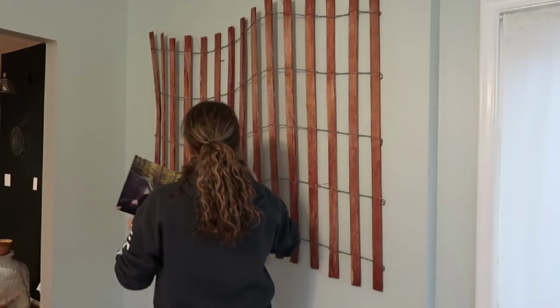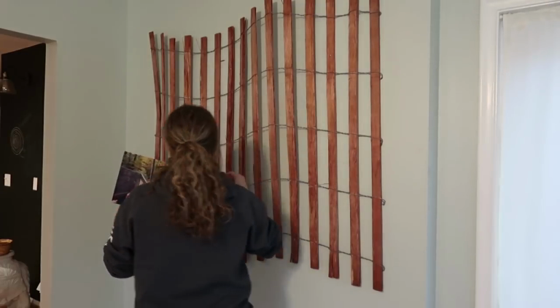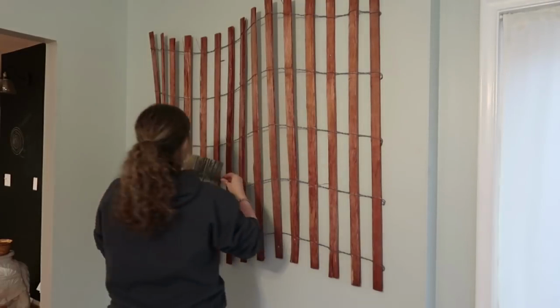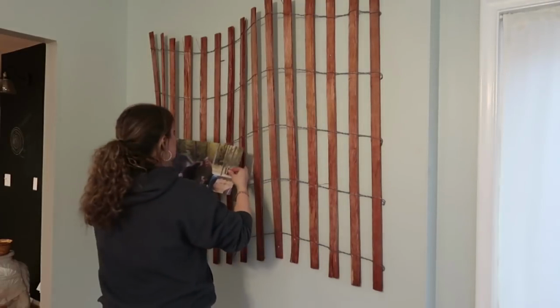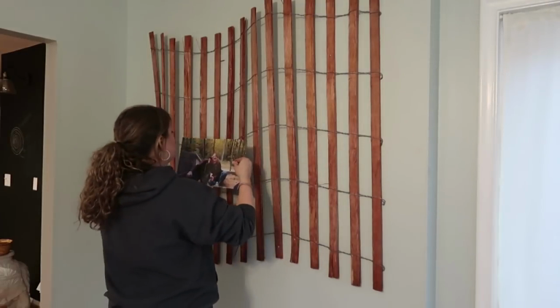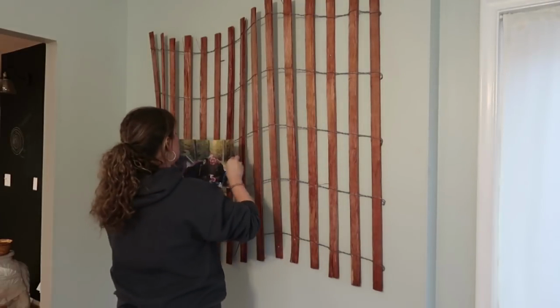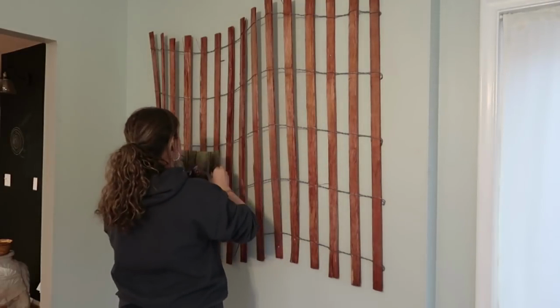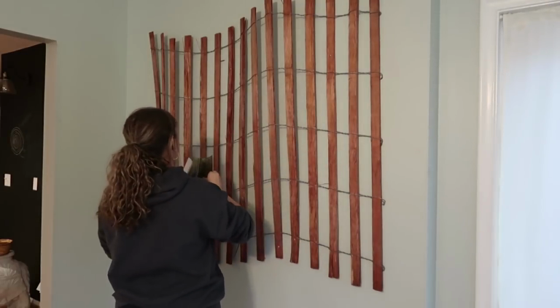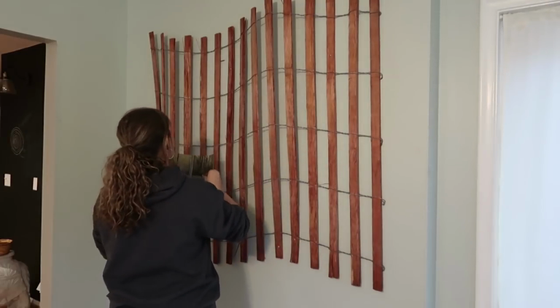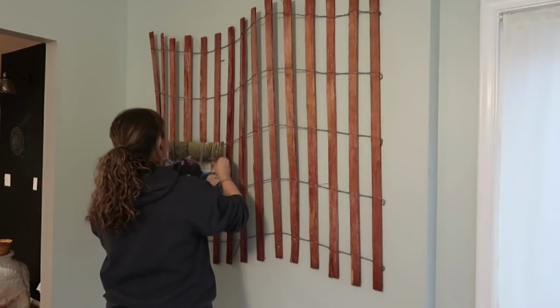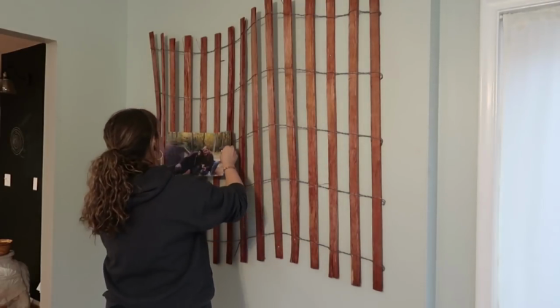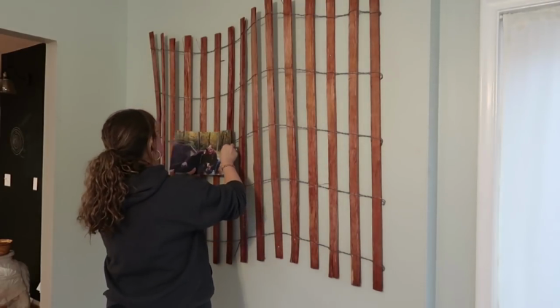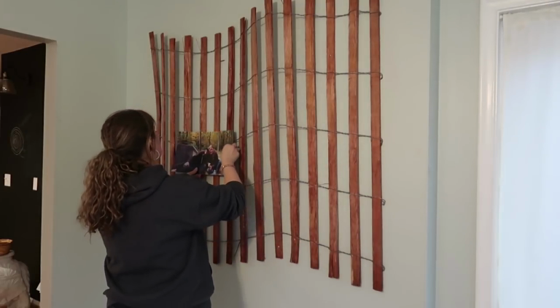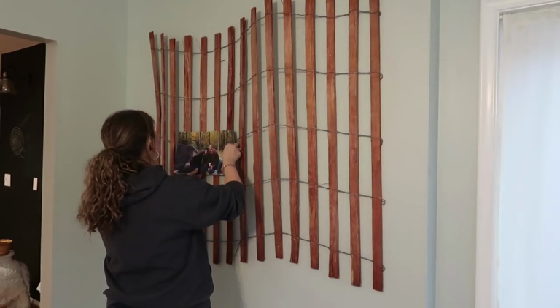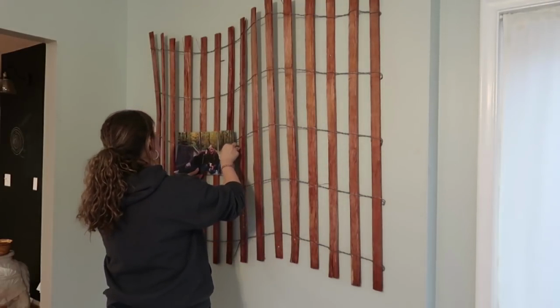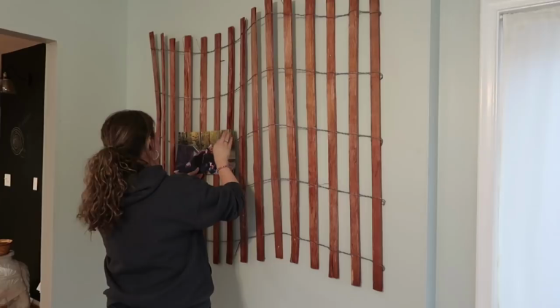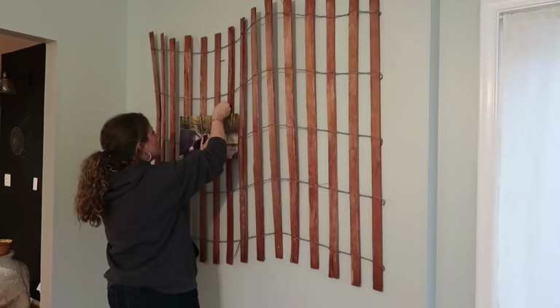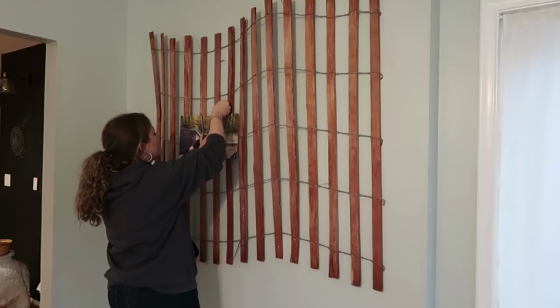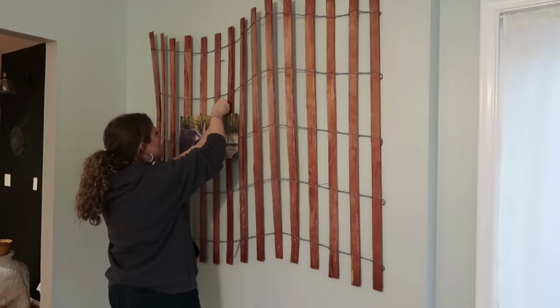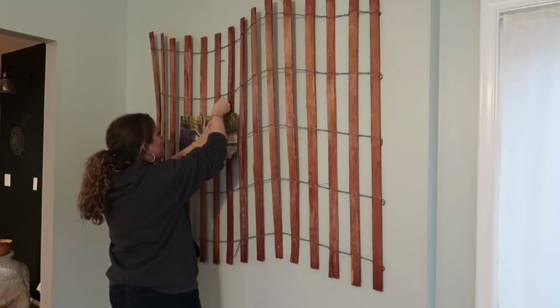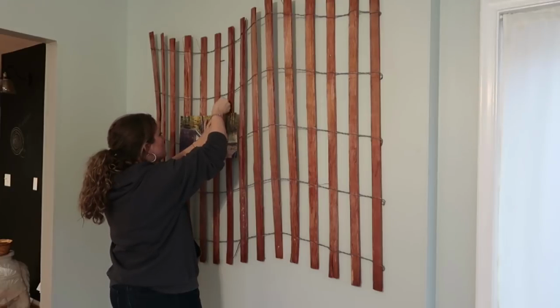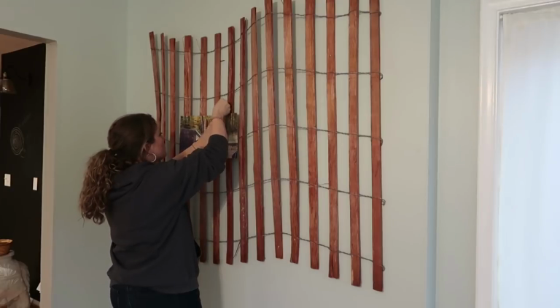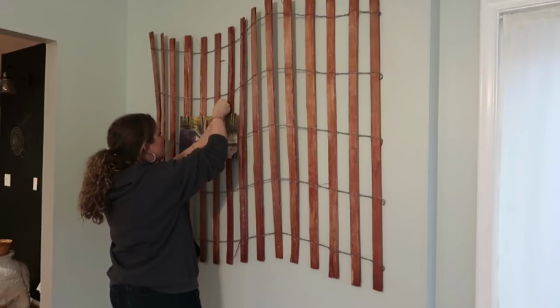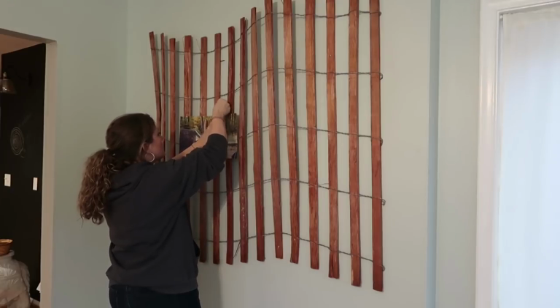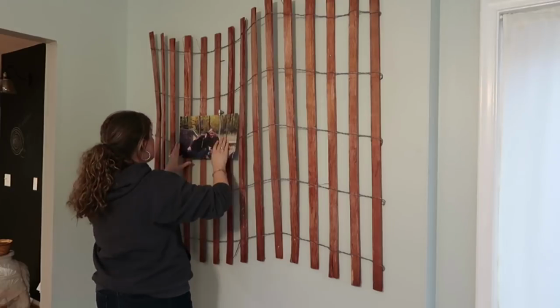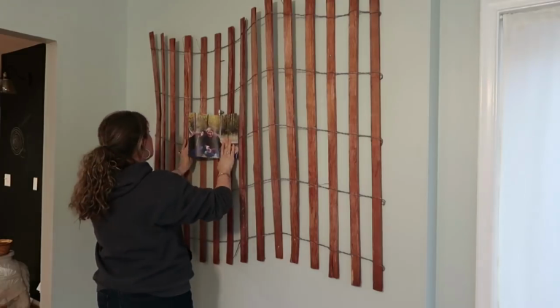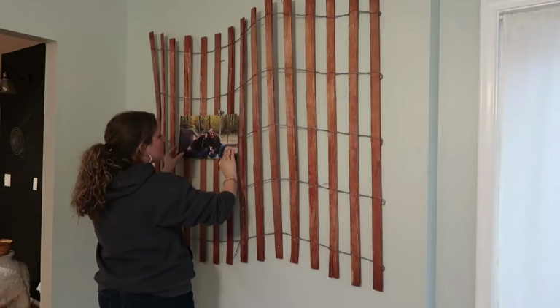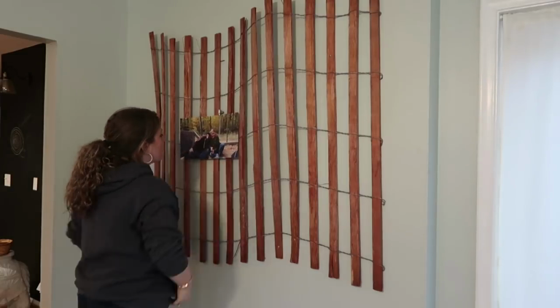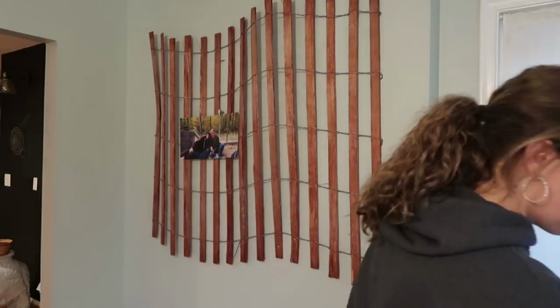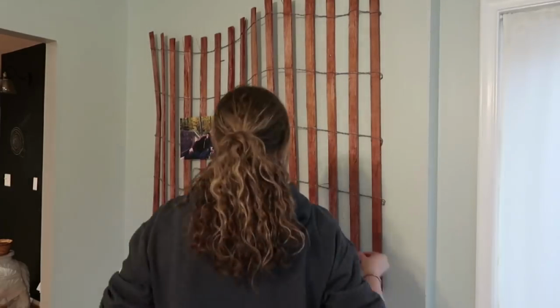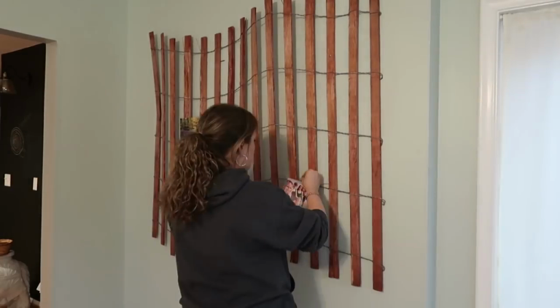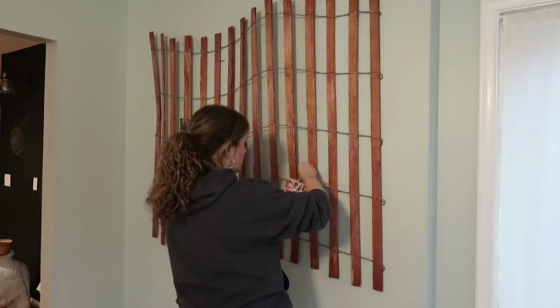So now I'm just going to take some pictures and I have metal clips — or you could use clothespins, whatever you have — to hang the pictures.